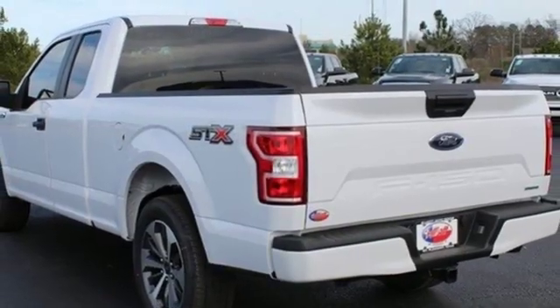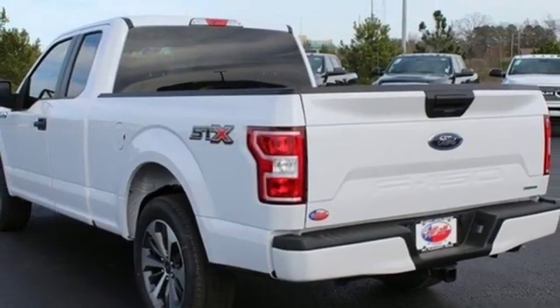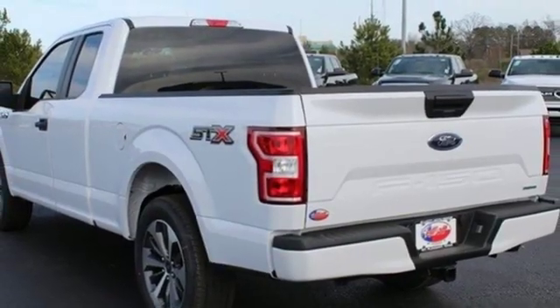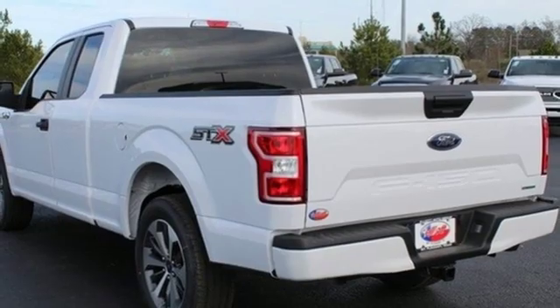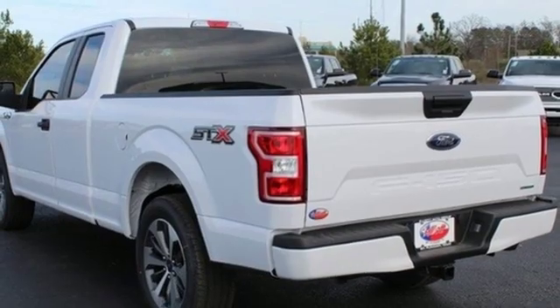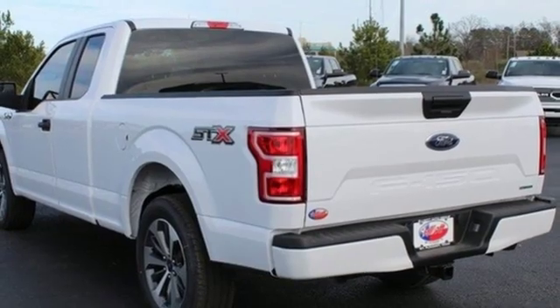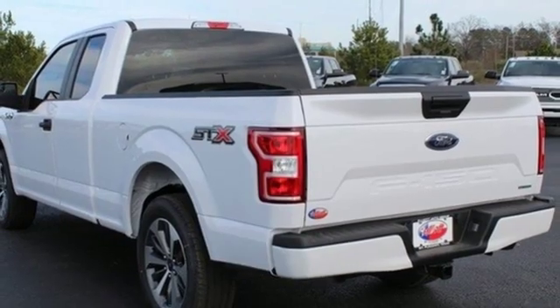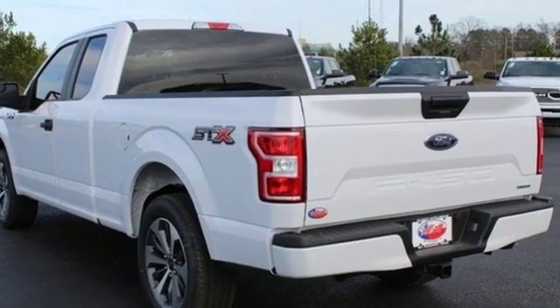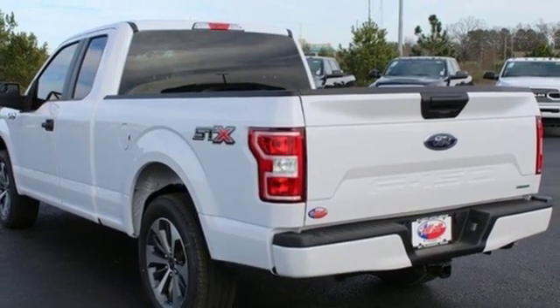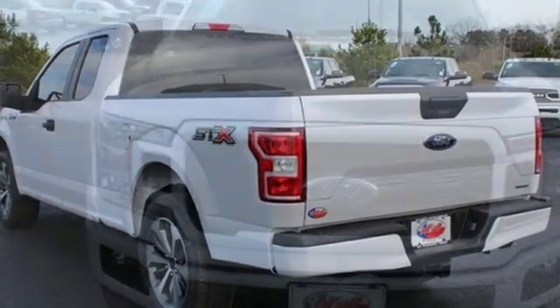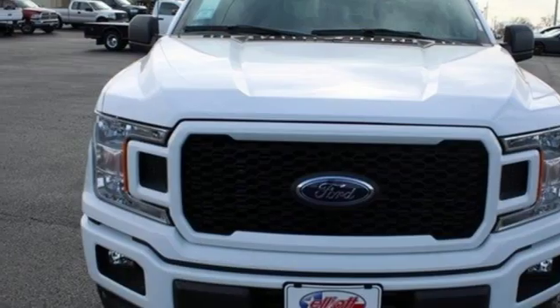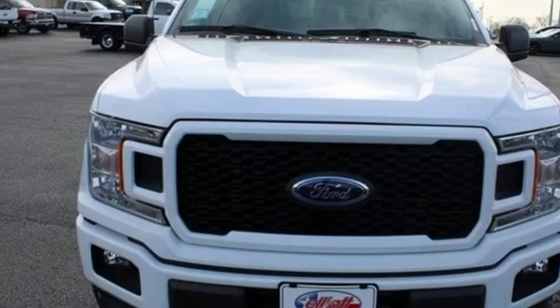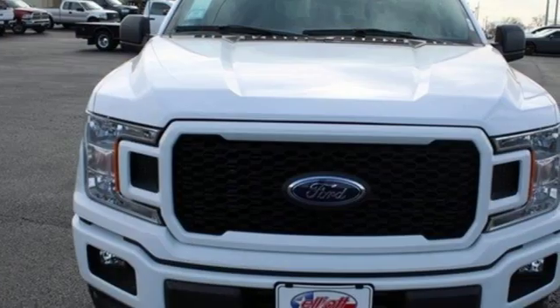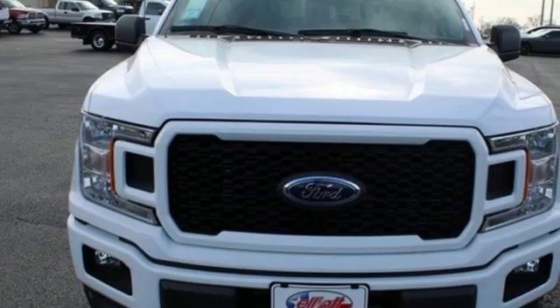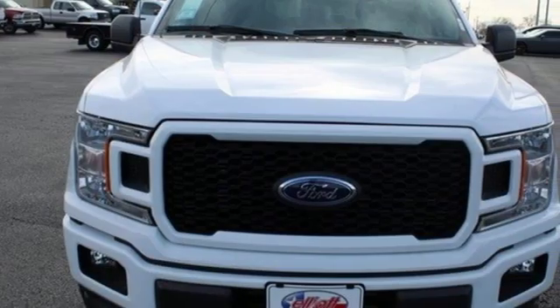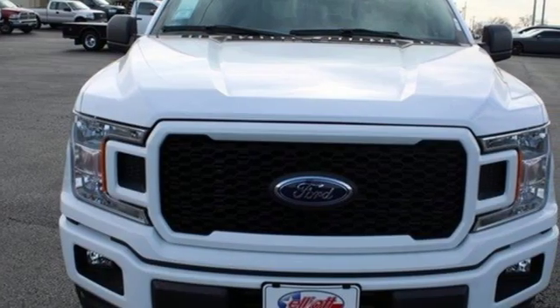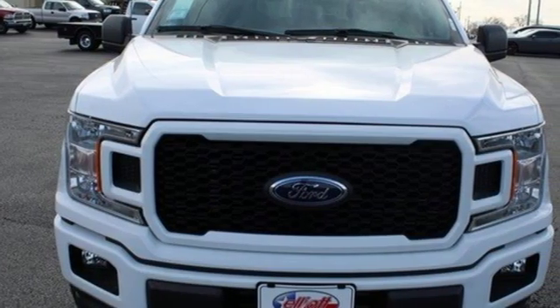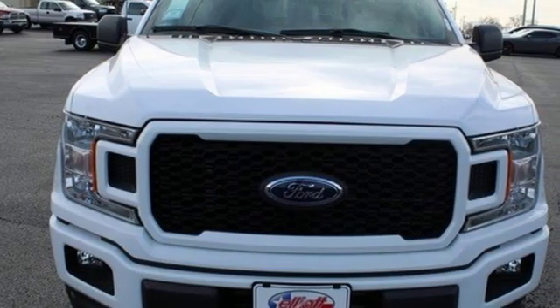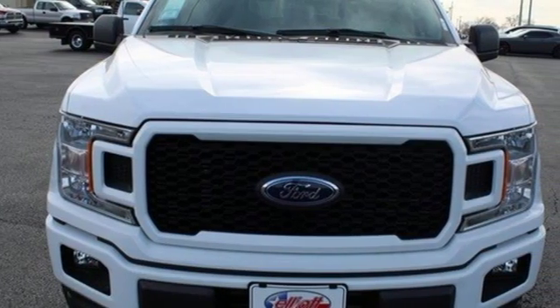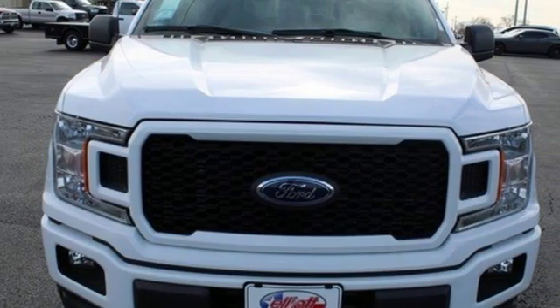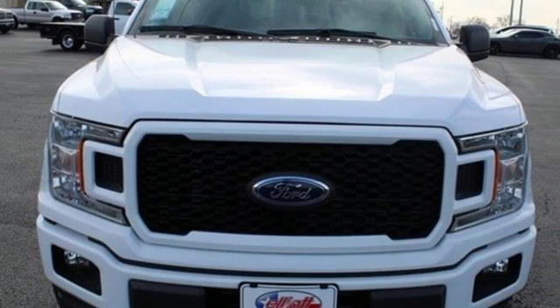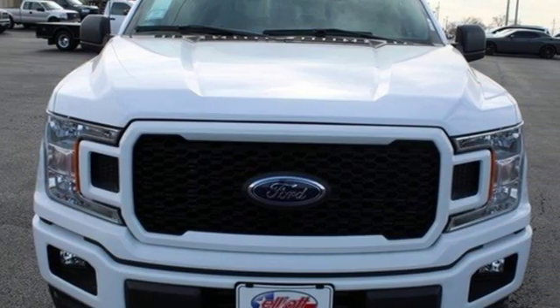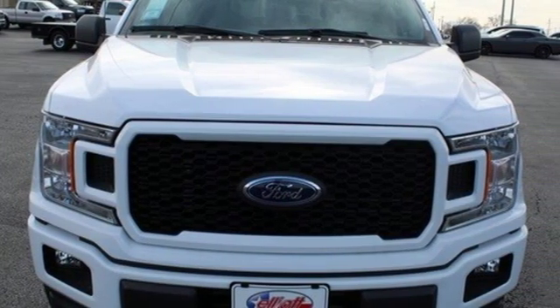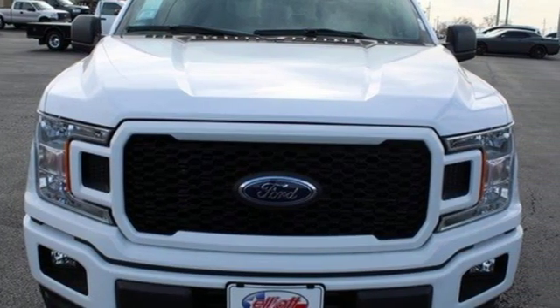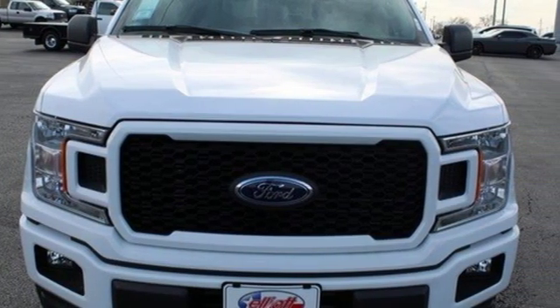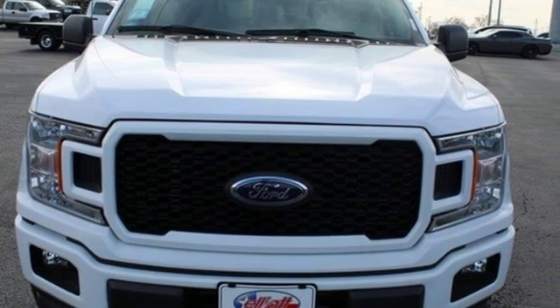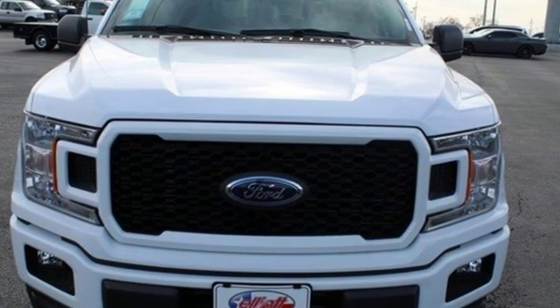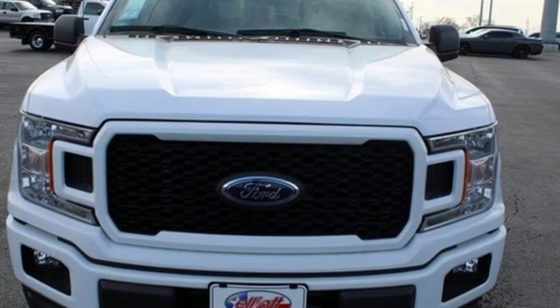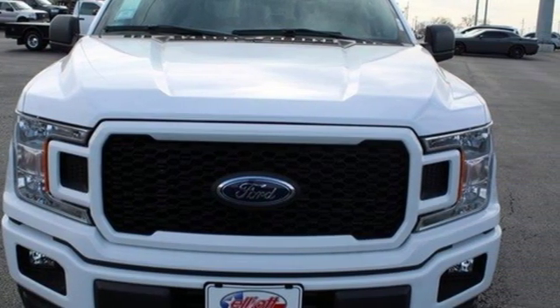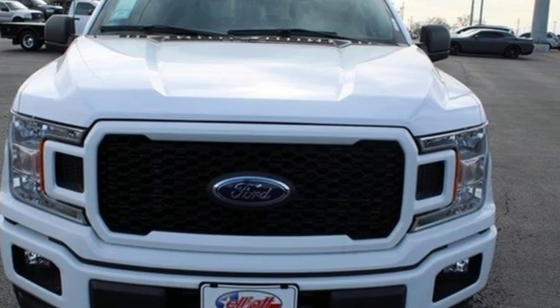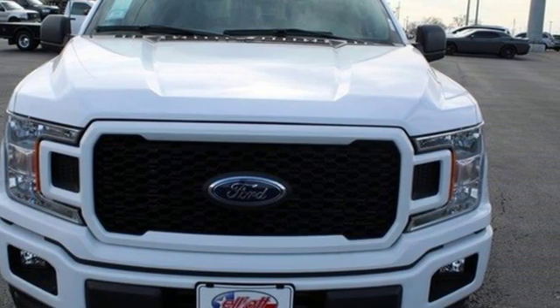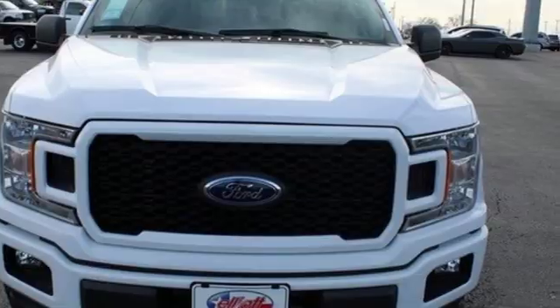Ford is America's best selling vehicle brand. See what it can do for you when you take it for a test drive.